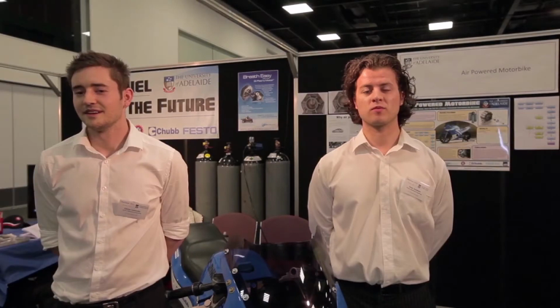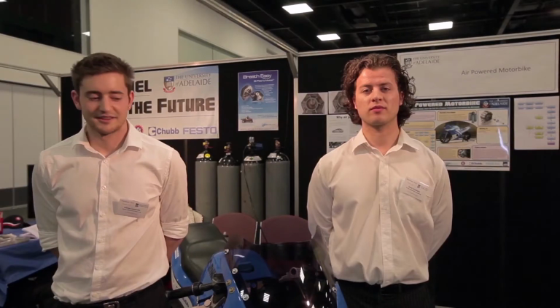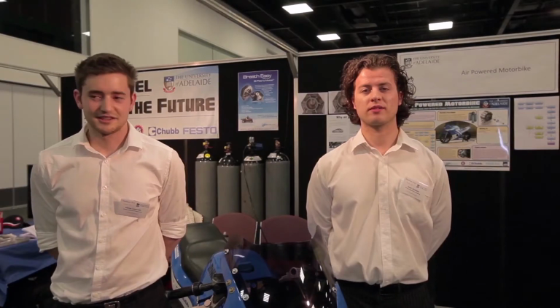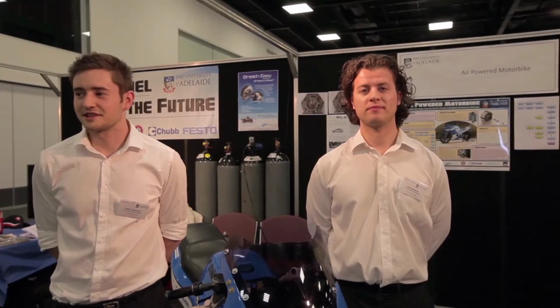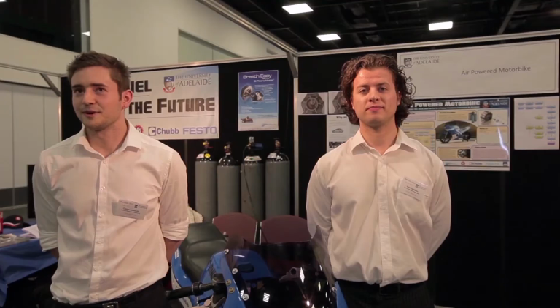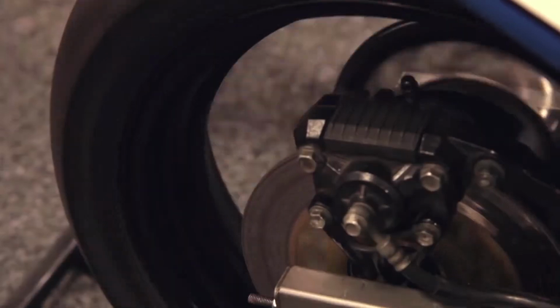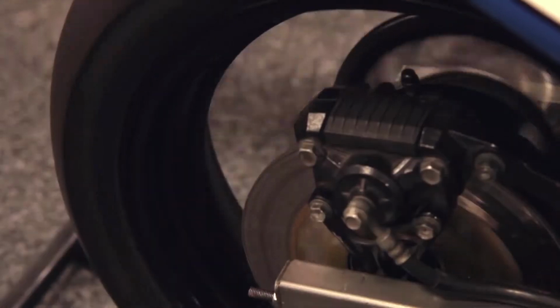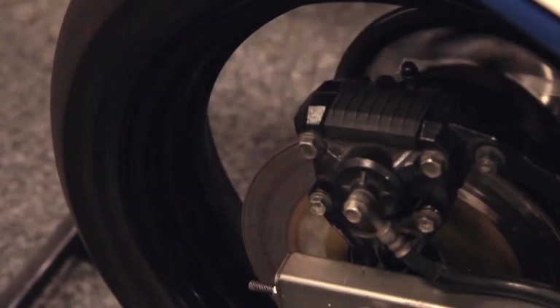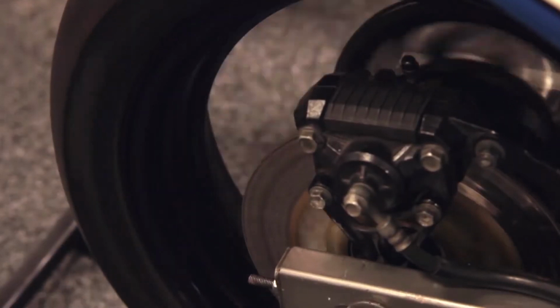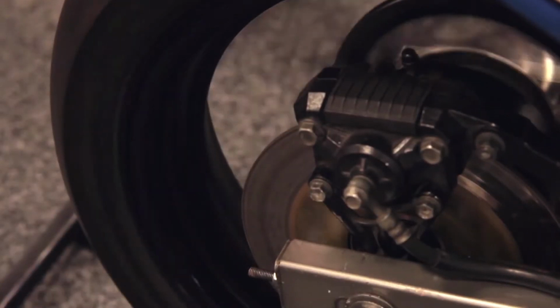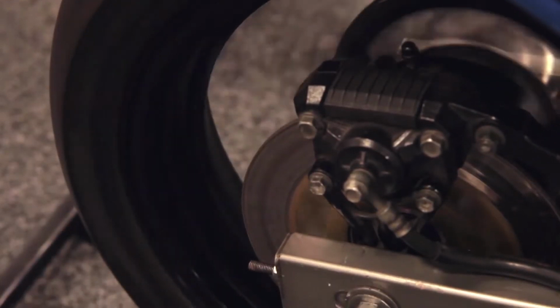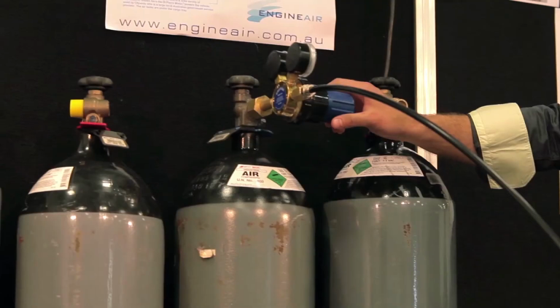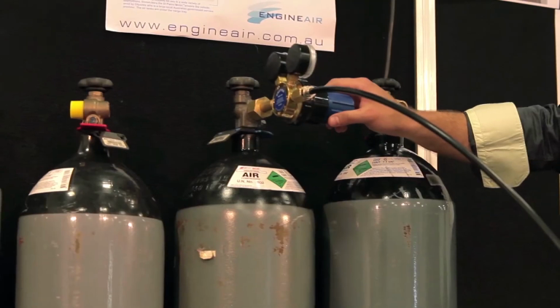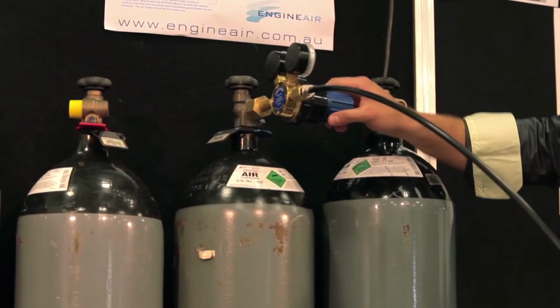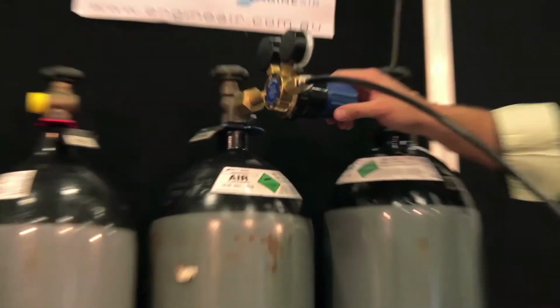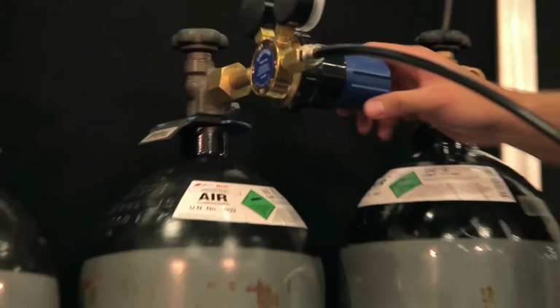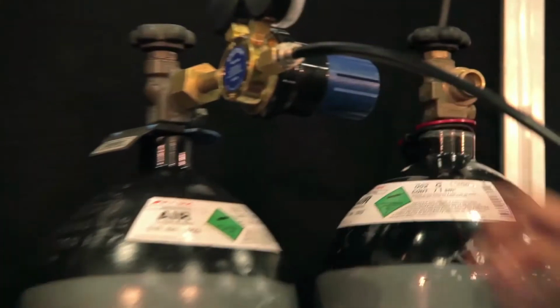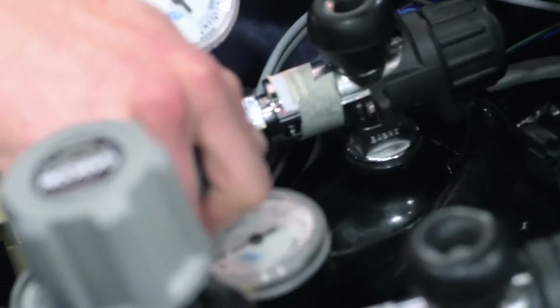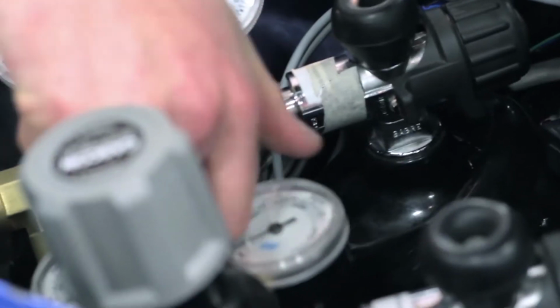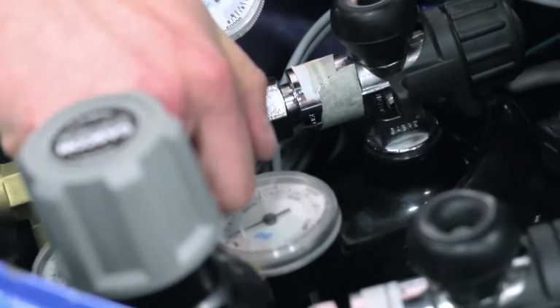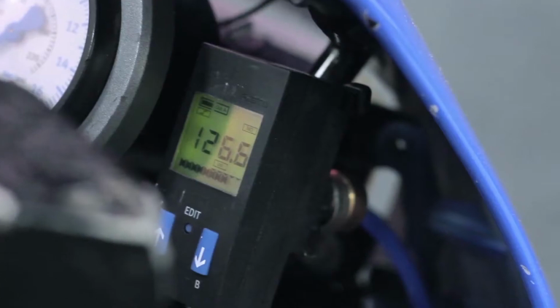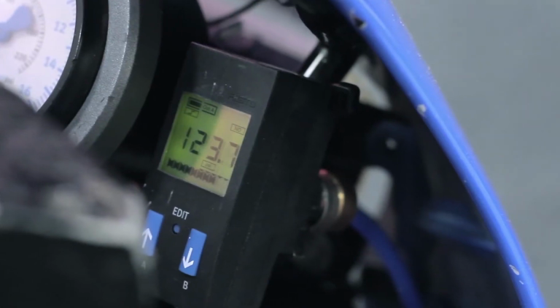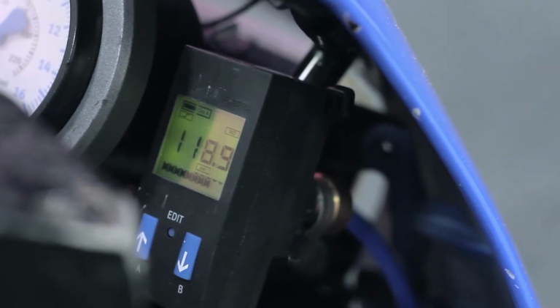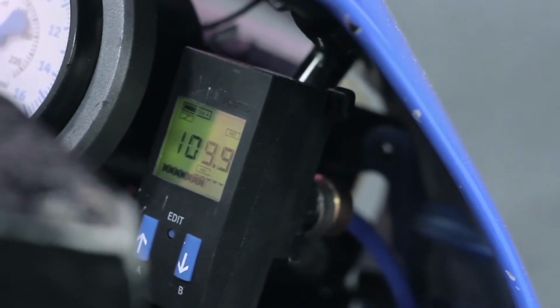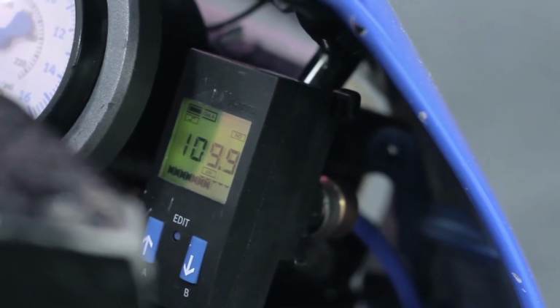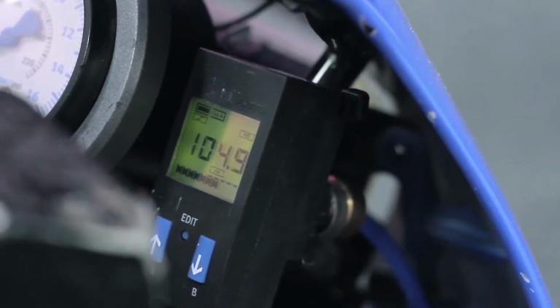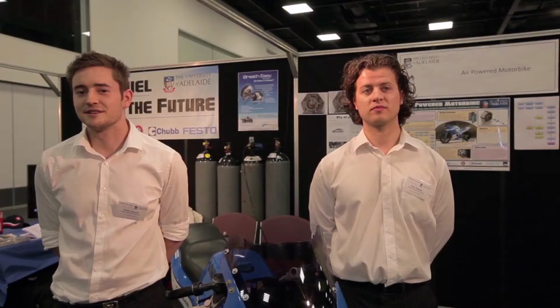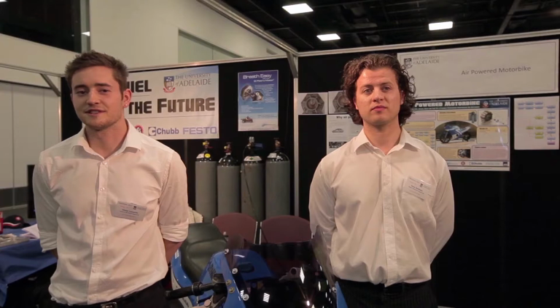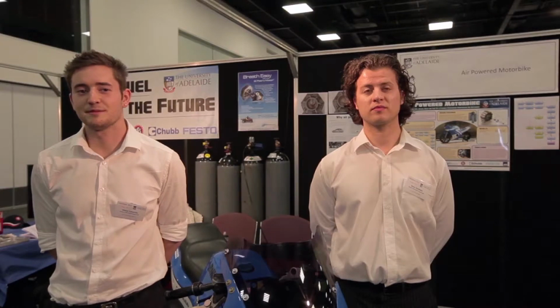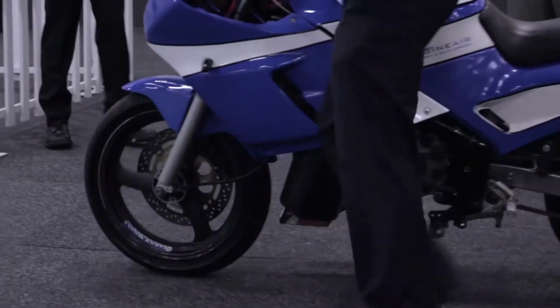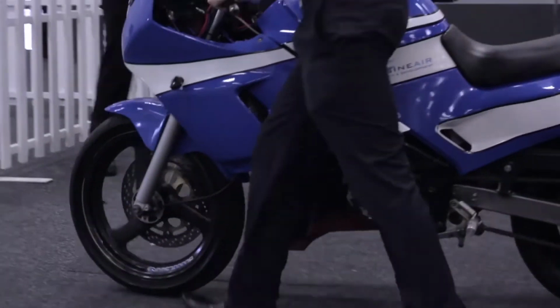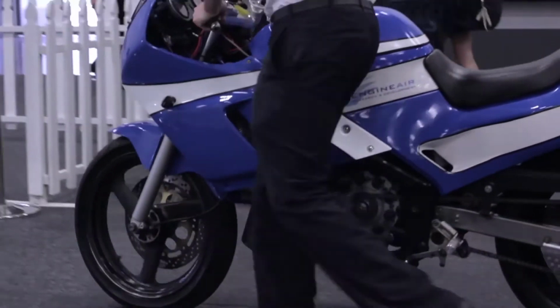This is a compressed air motorcycle. Instead of using a fuel-air mixture, we expand air inside a series of chambers to turn the motor.